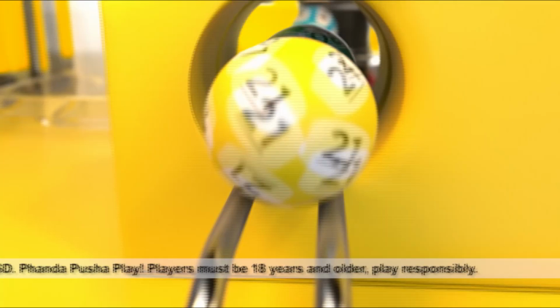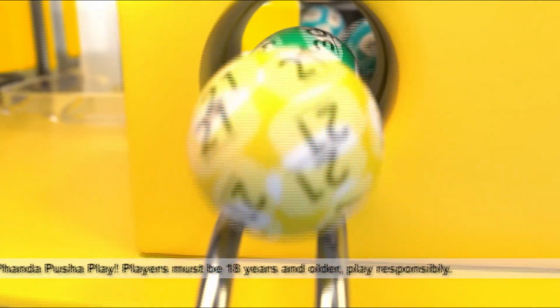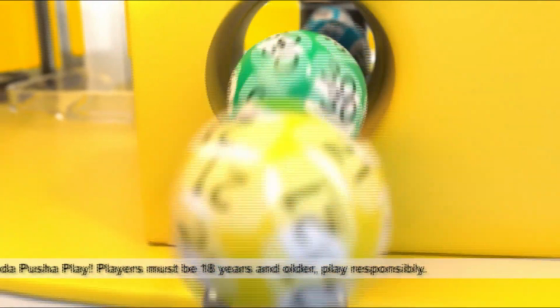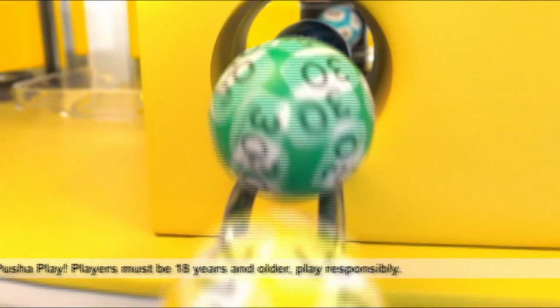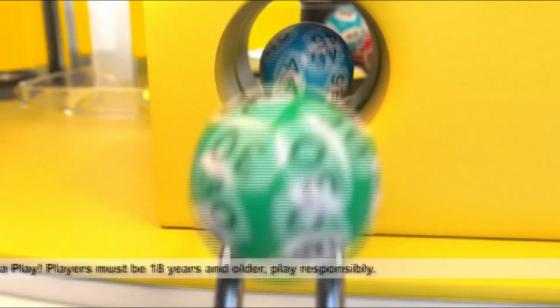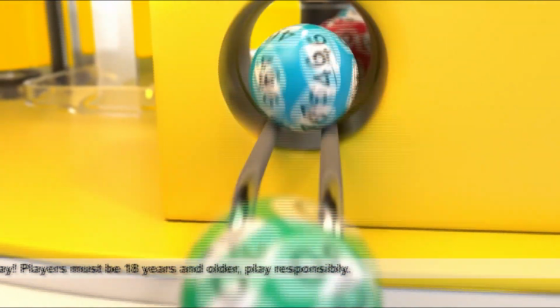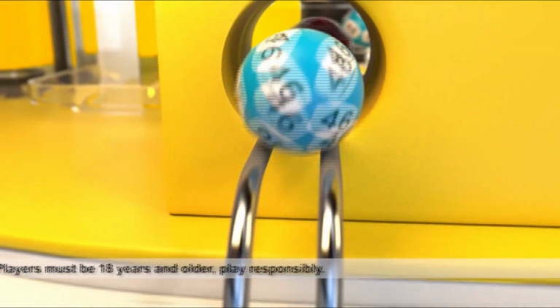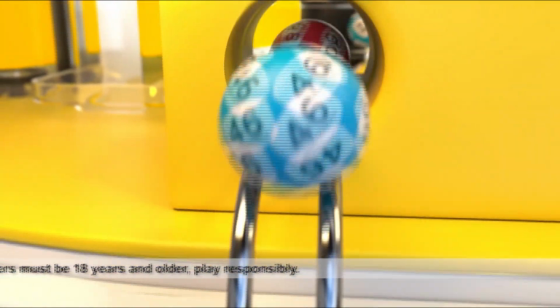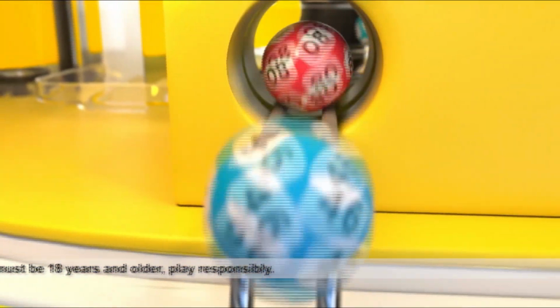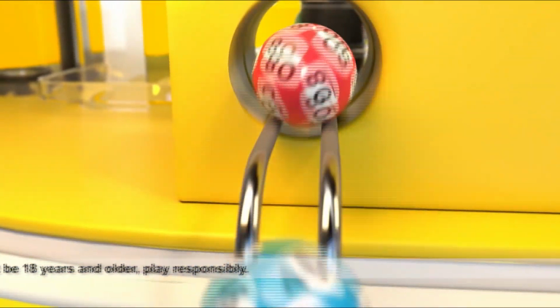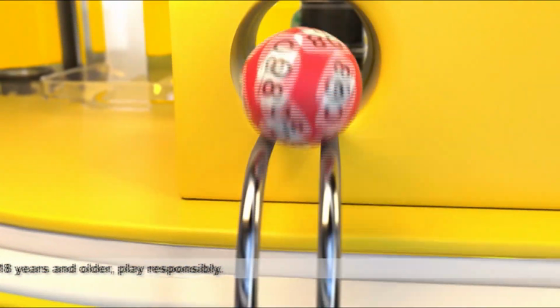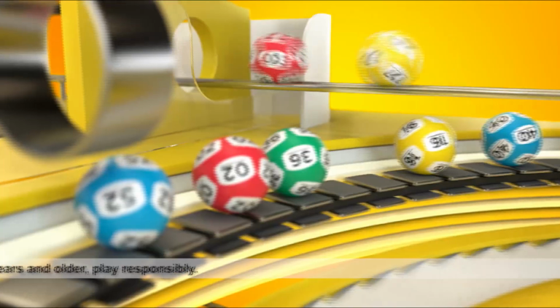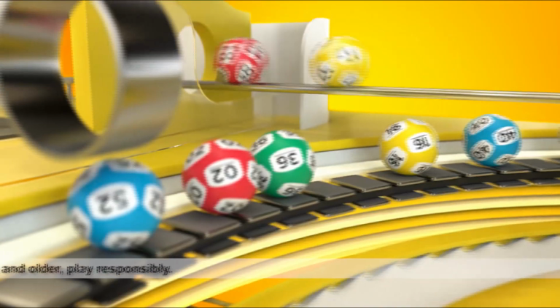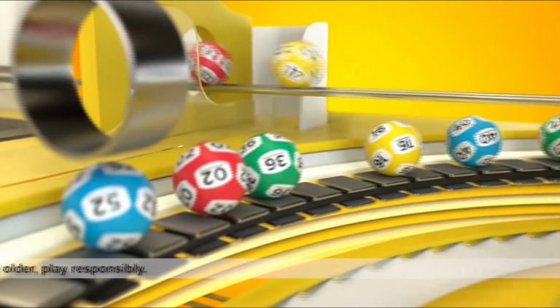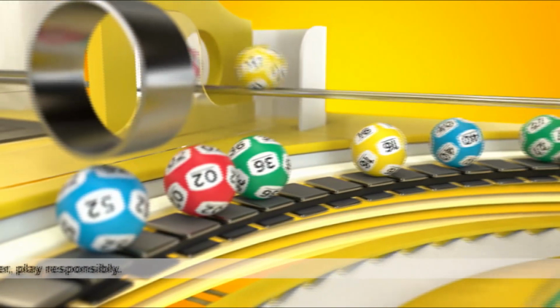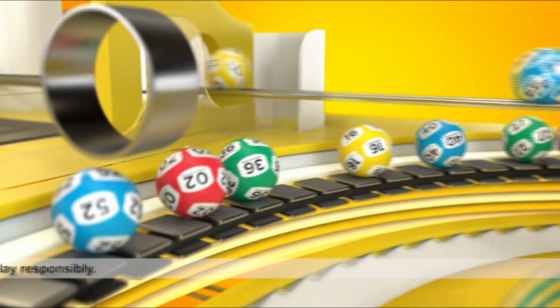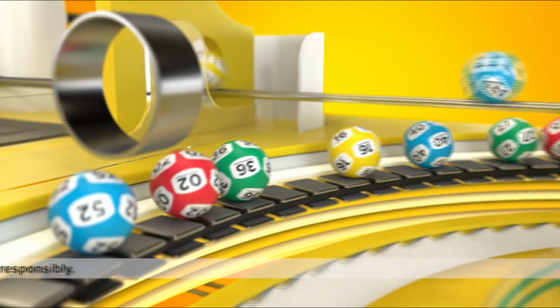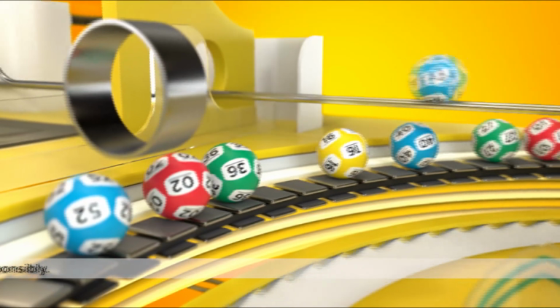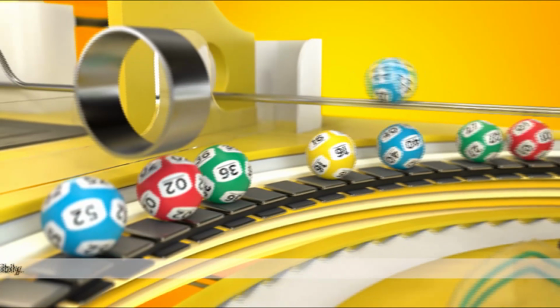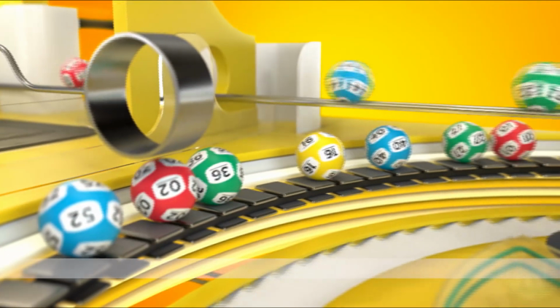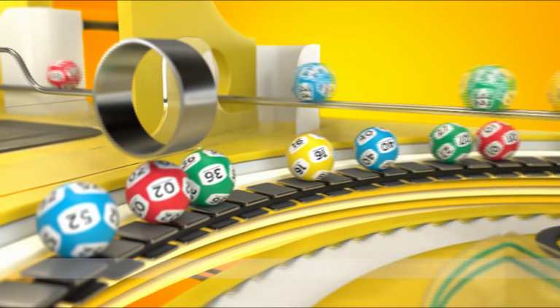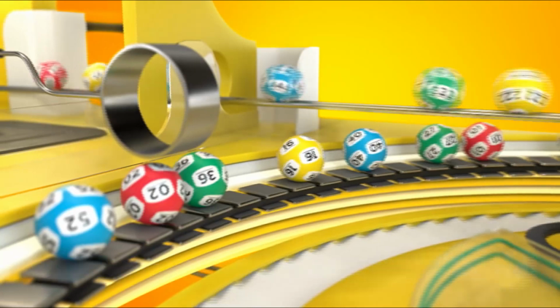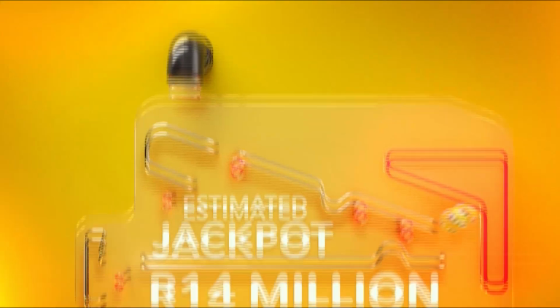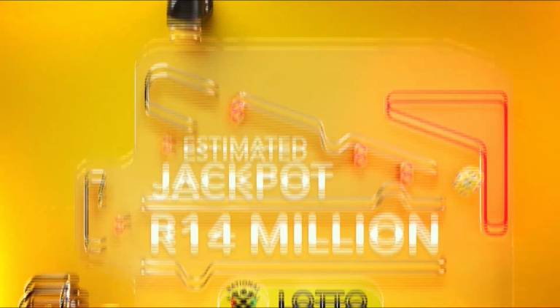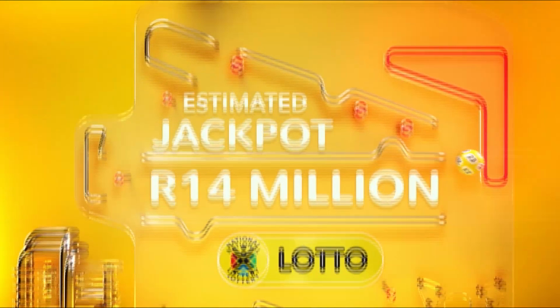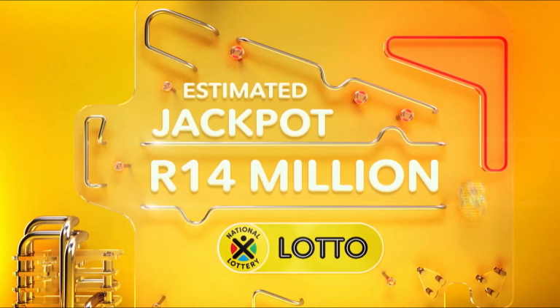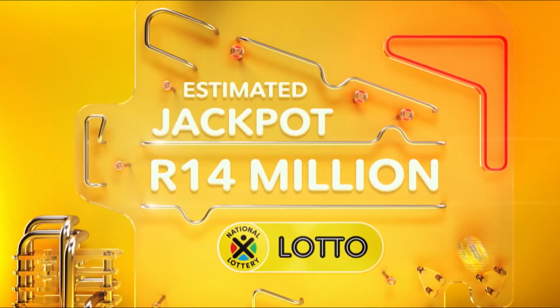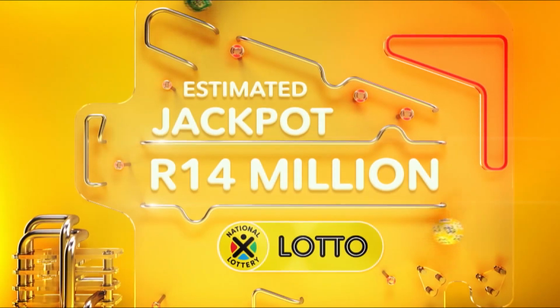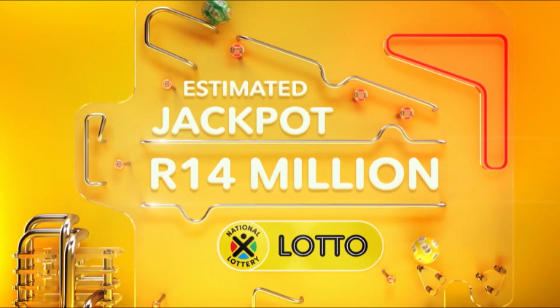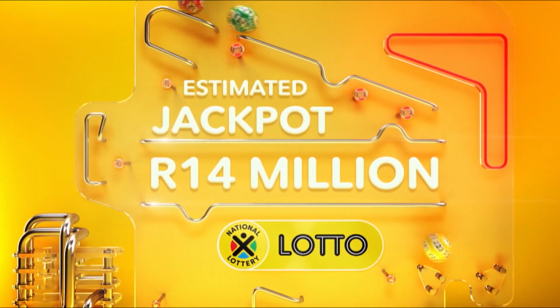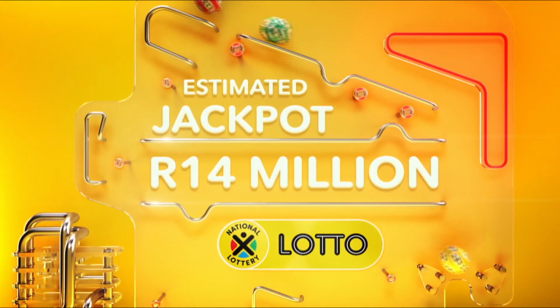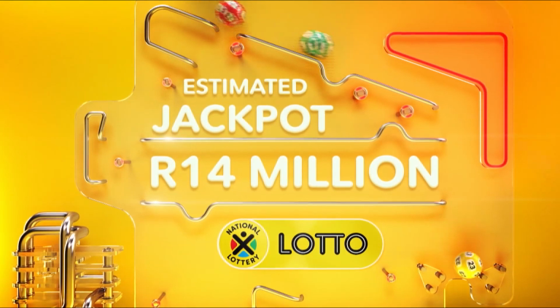So you've played Lotto, Lotto Plus One, and Lotto Plus Two, and now you're ready to find out if you're a winner? Let's begin with the winning Lotto numbers.